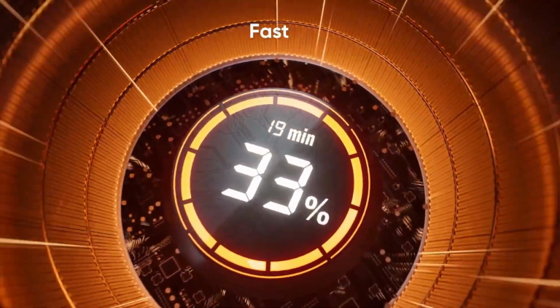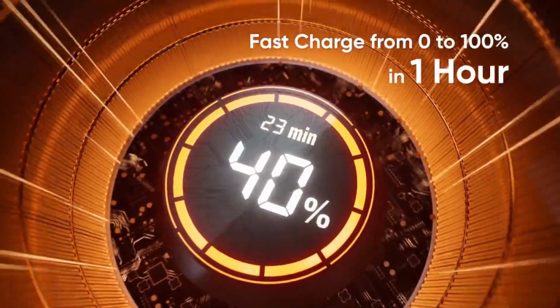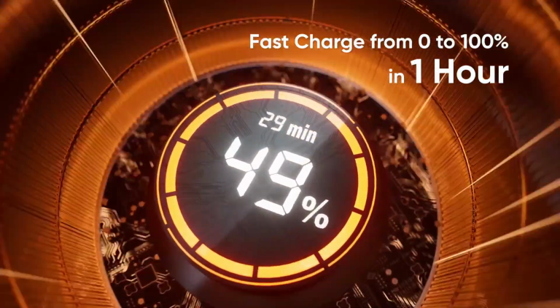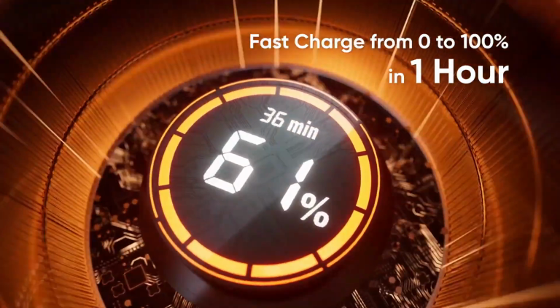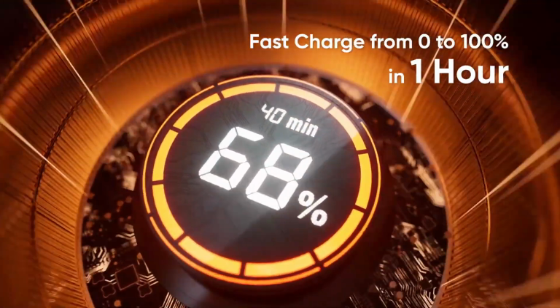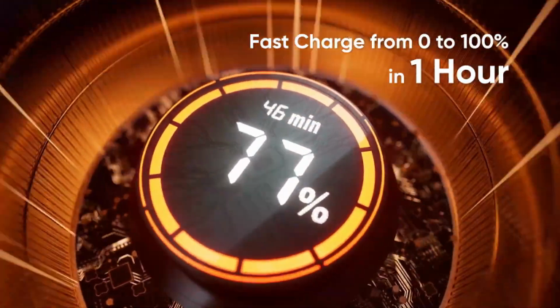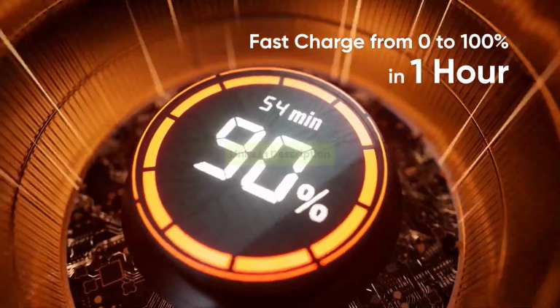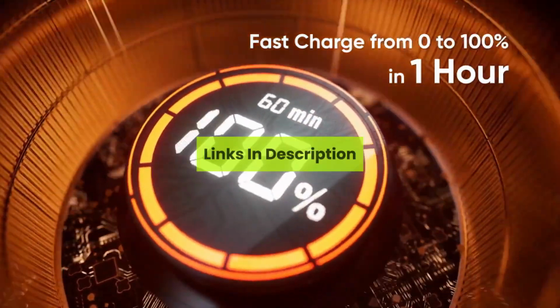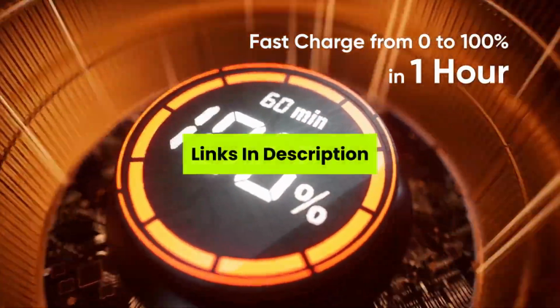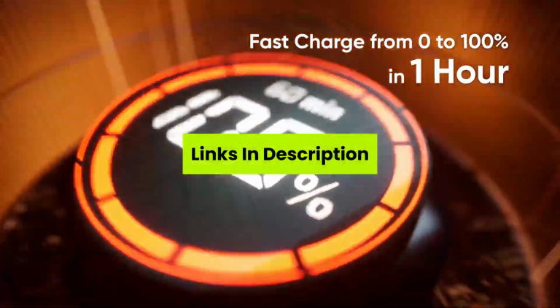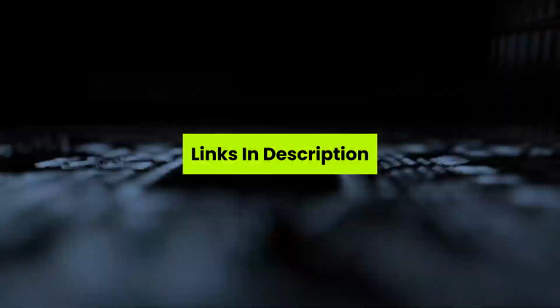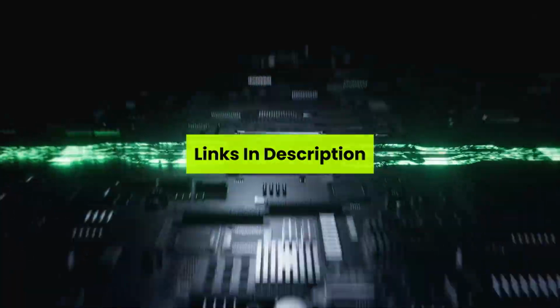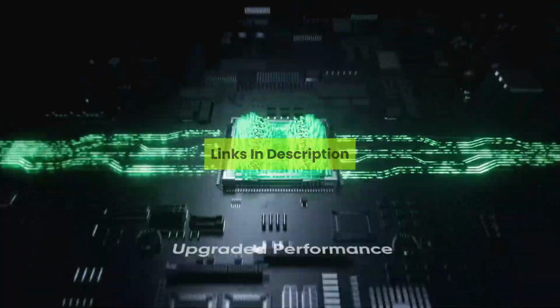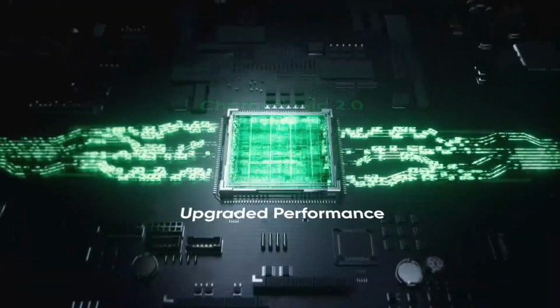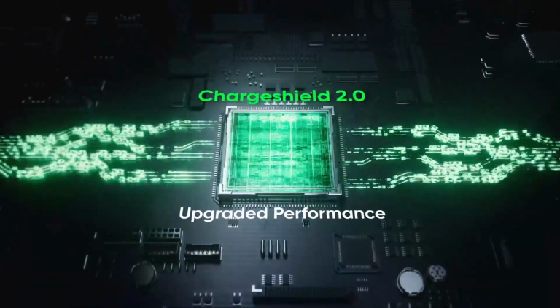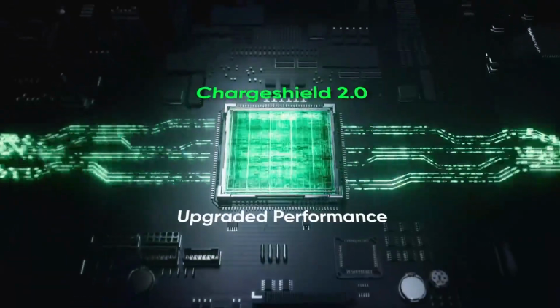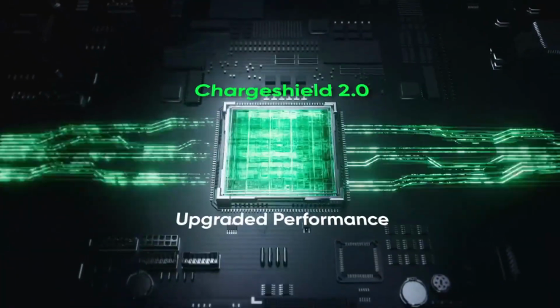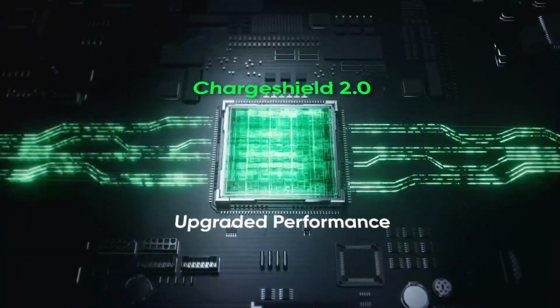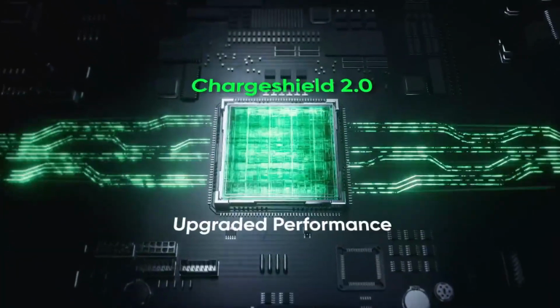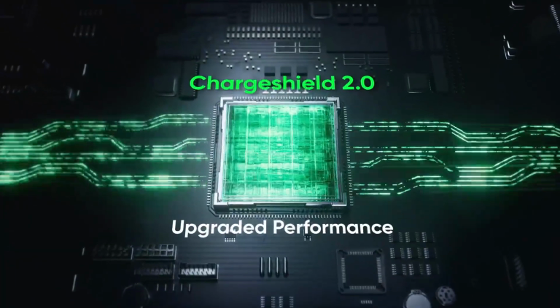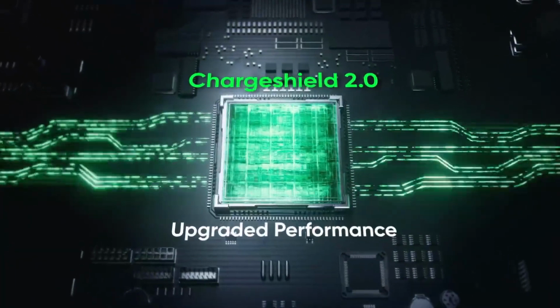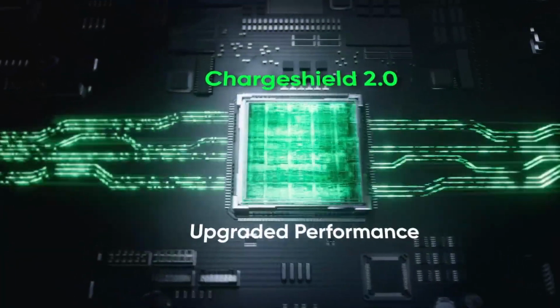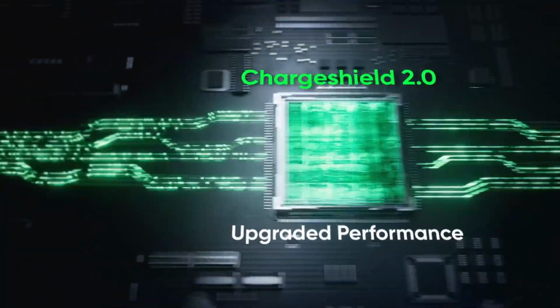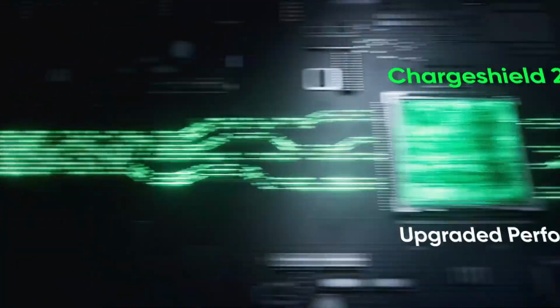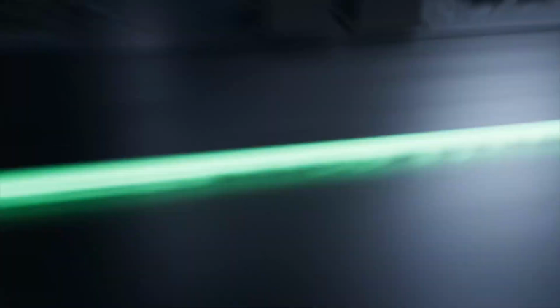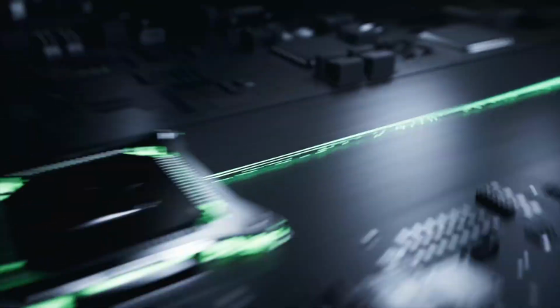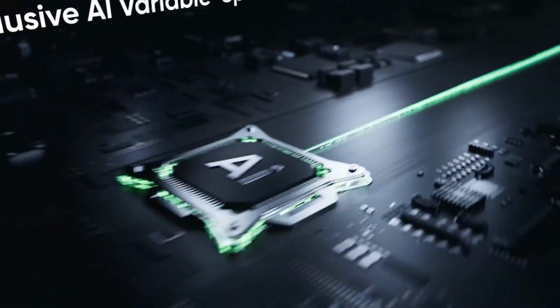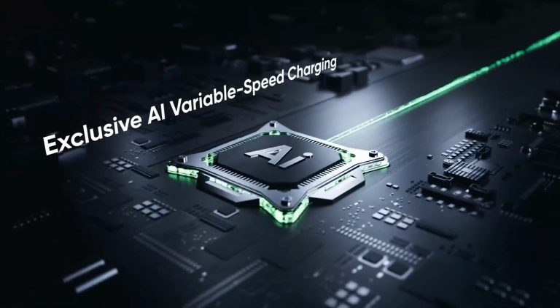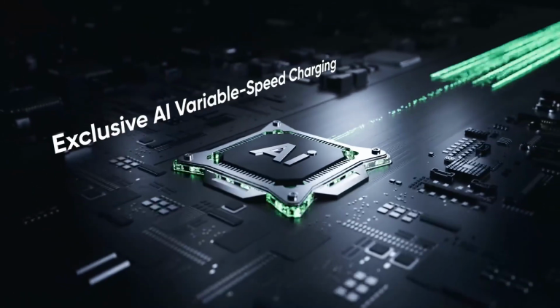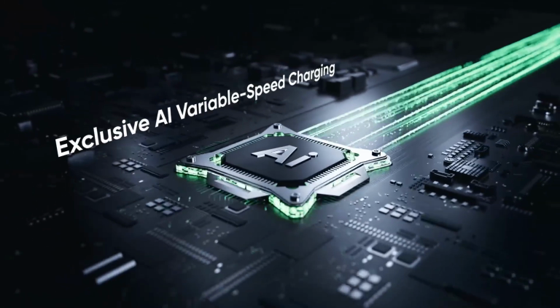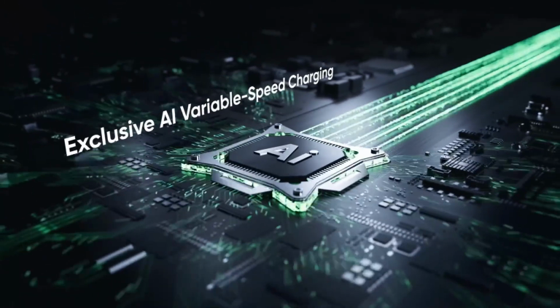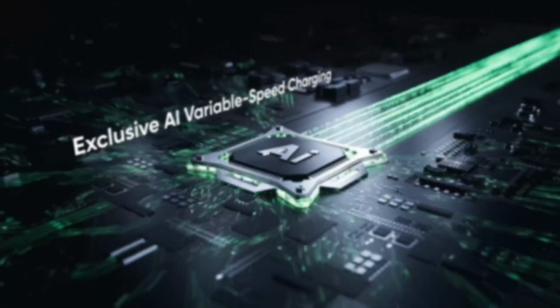Welcome to the channel. Check the links in the description to grab your power solution today and enjoy reliable cooling anytime, anywhere.